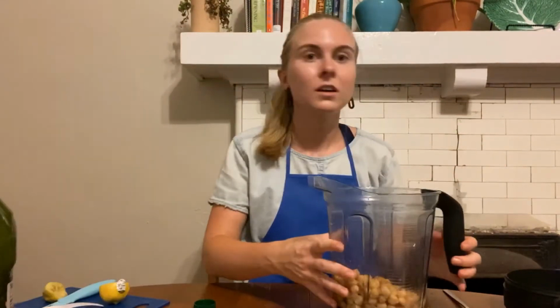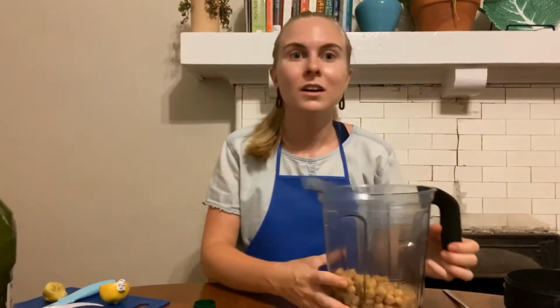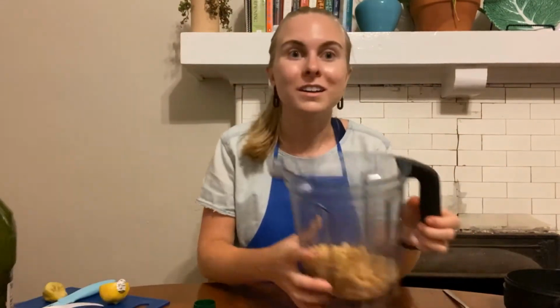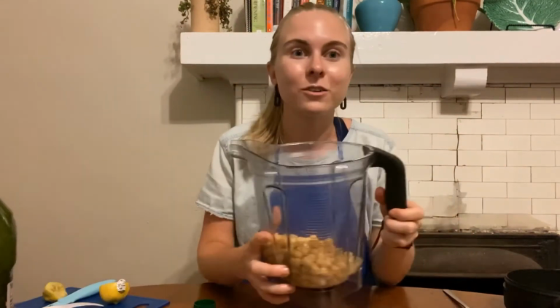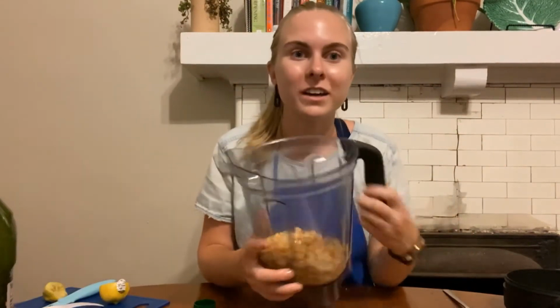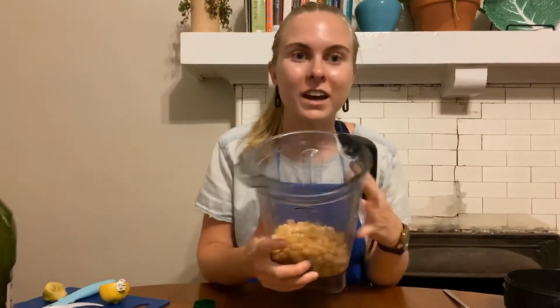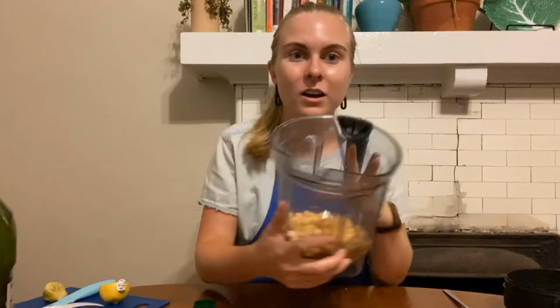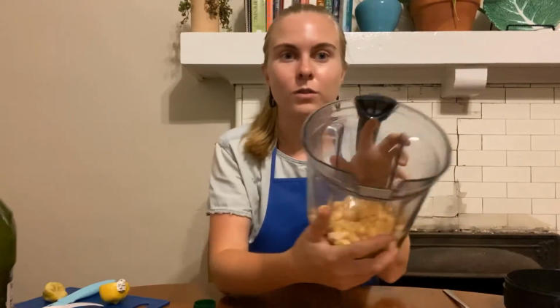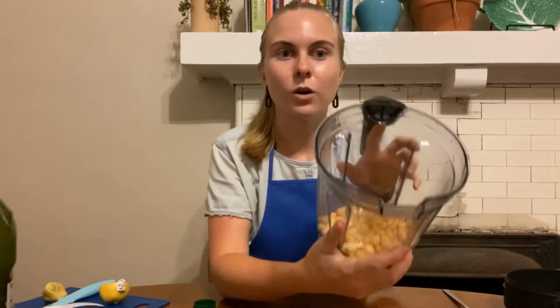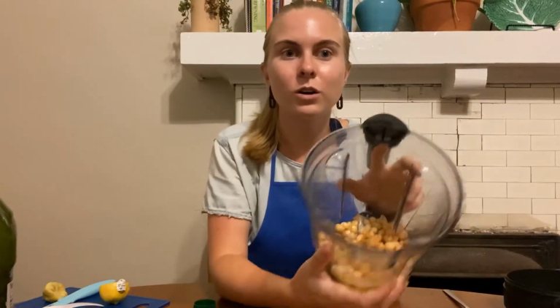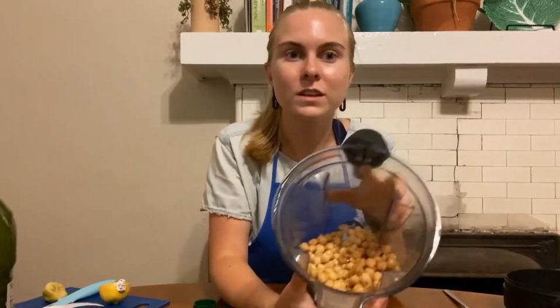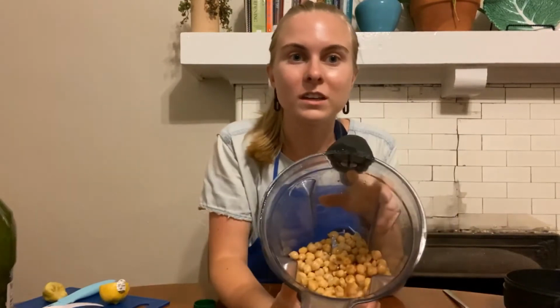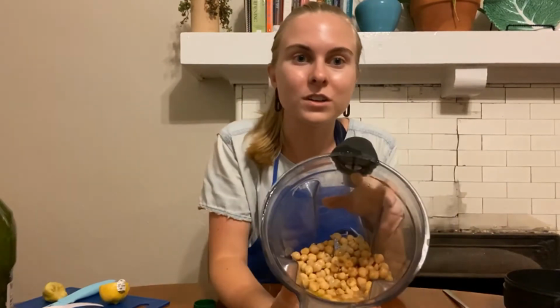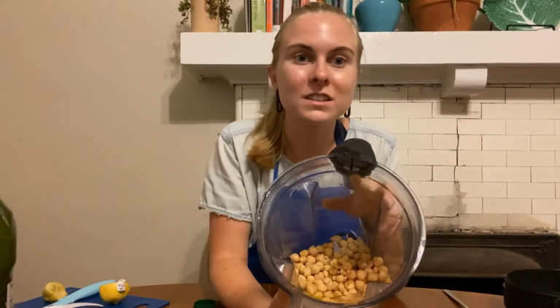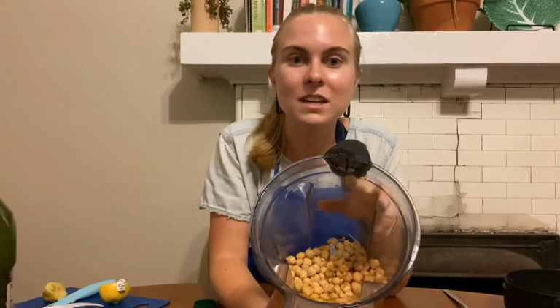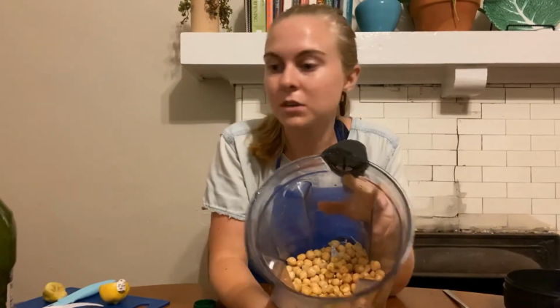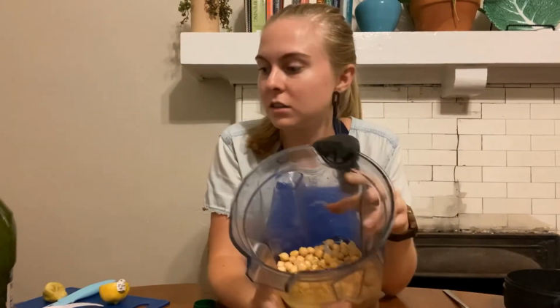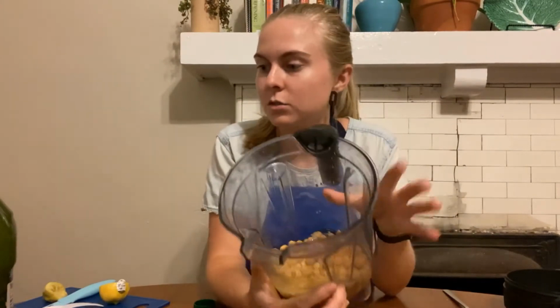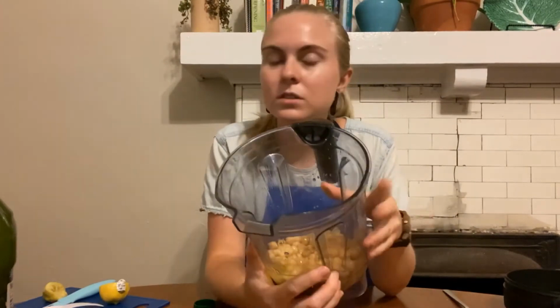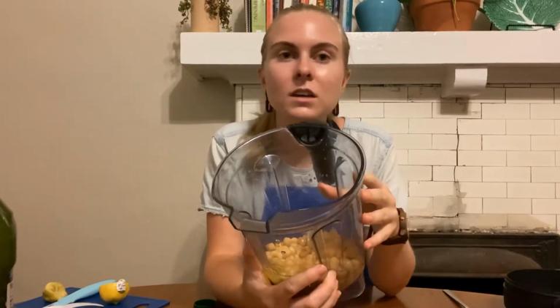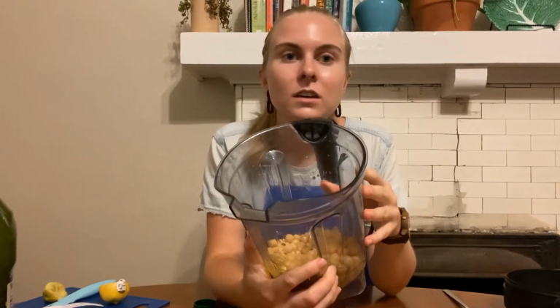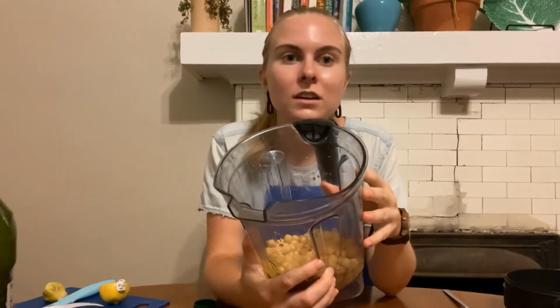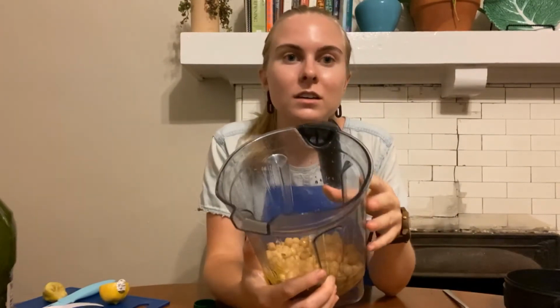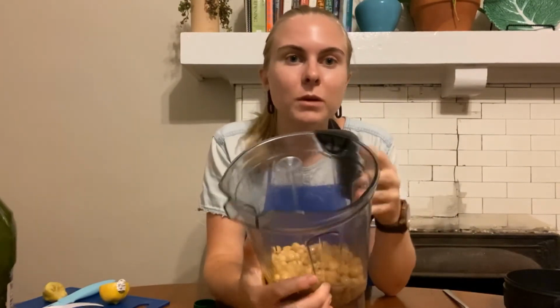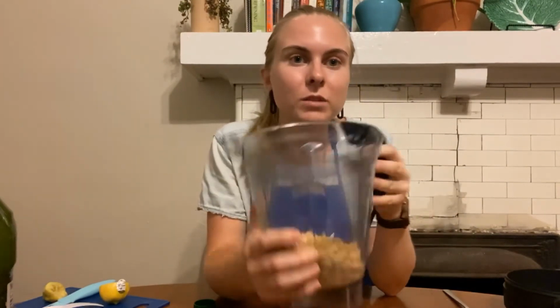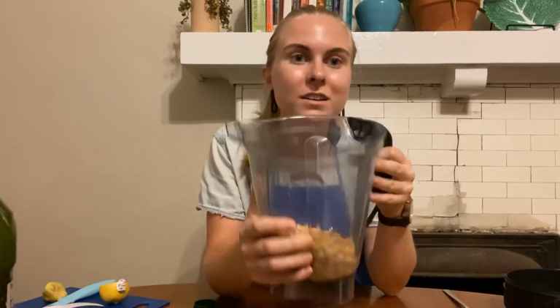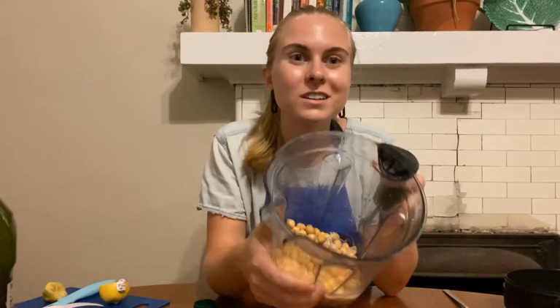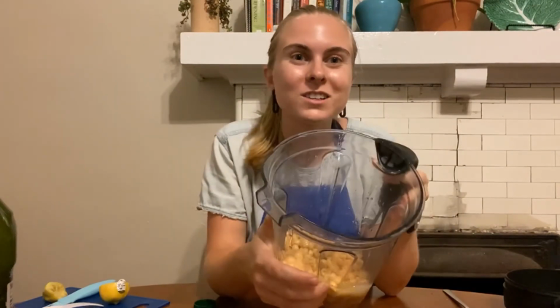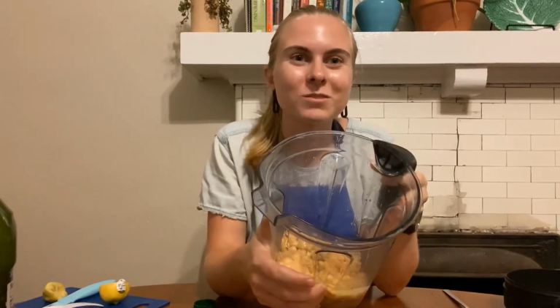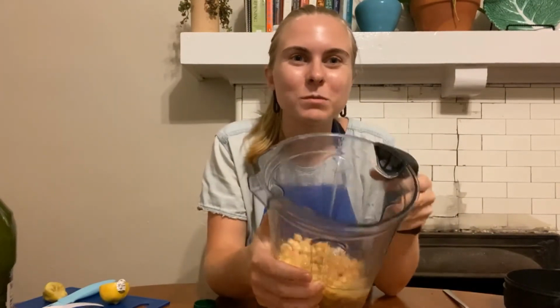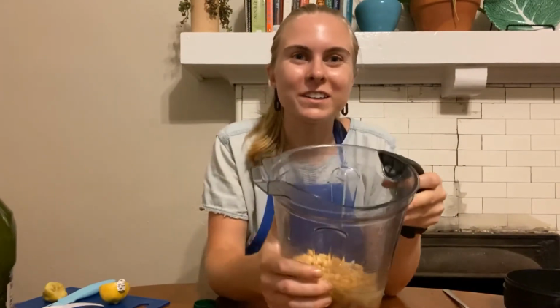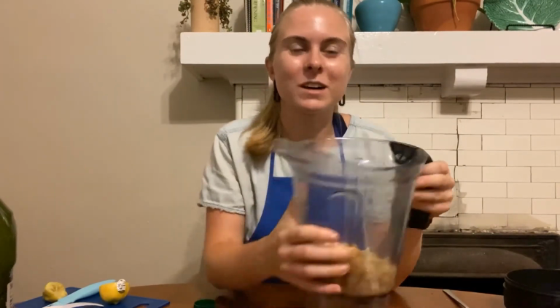Now I have all the ingredients I'm going to use in my blender, so I'm going to blend it up.